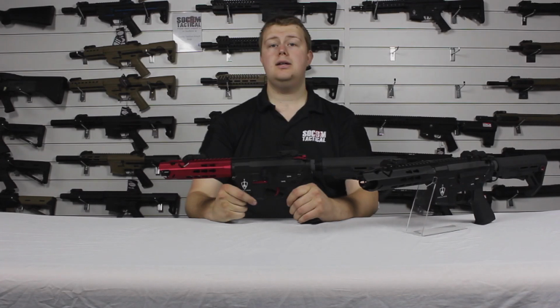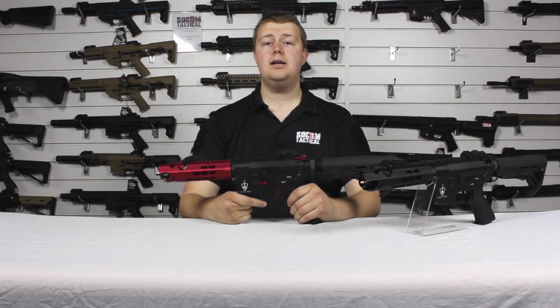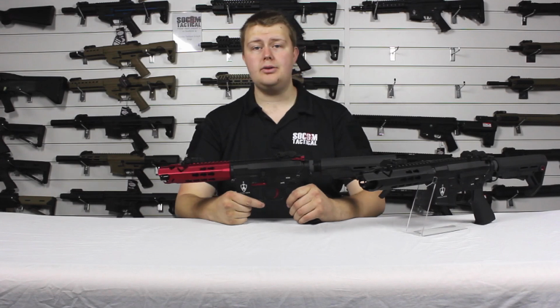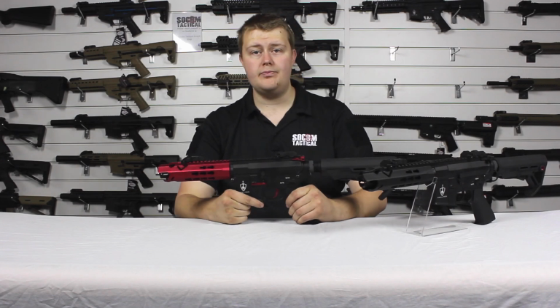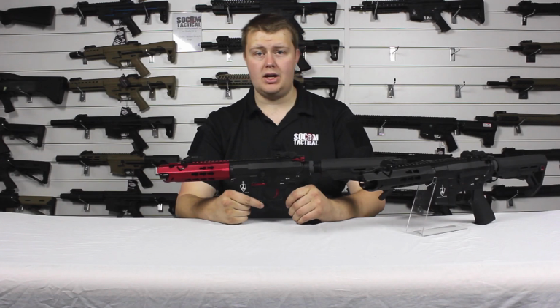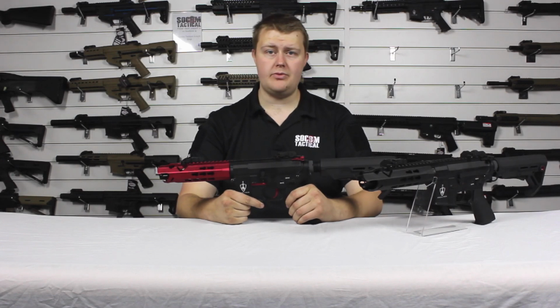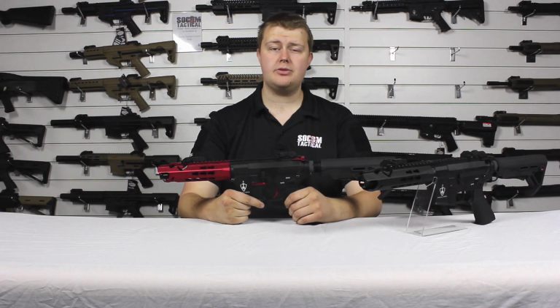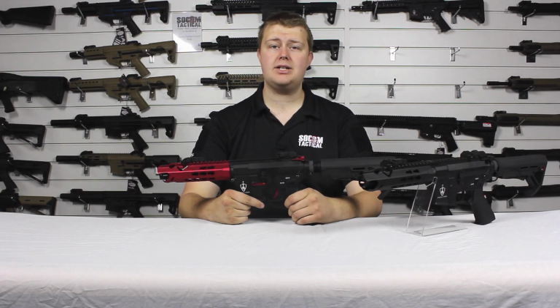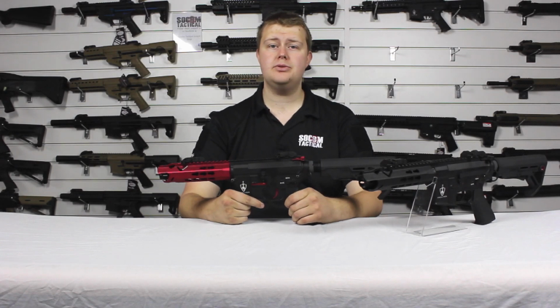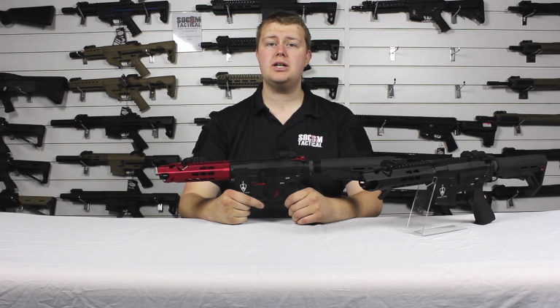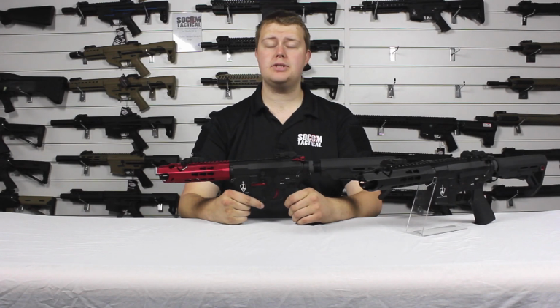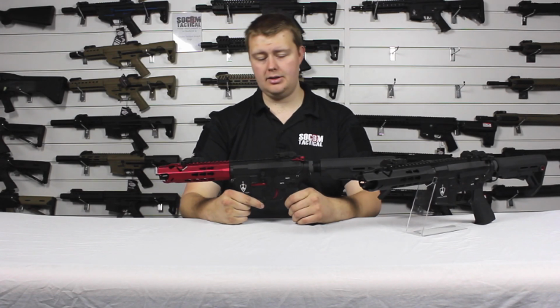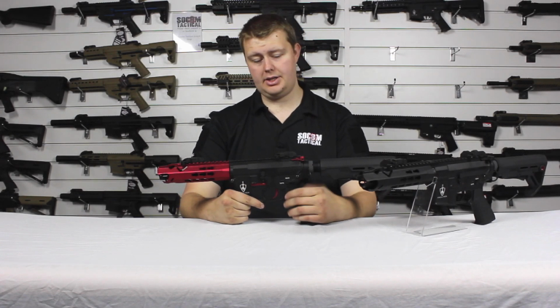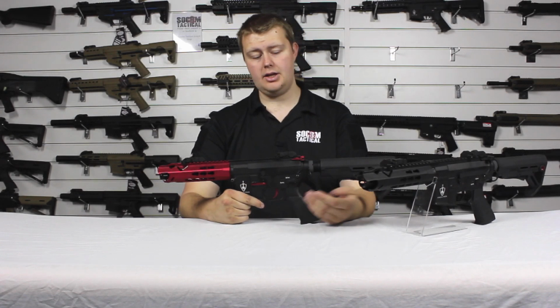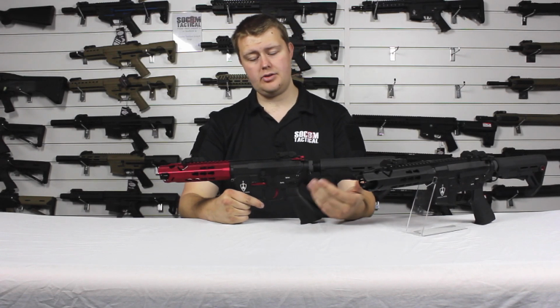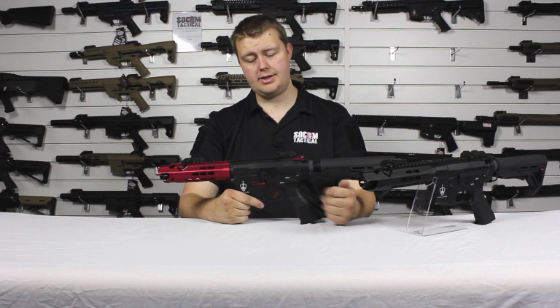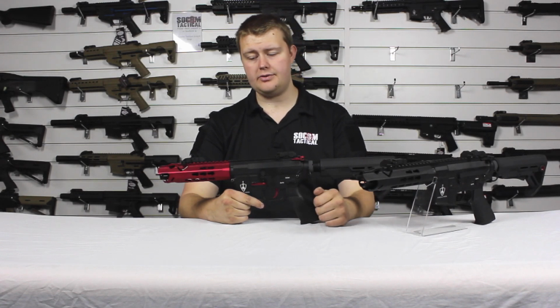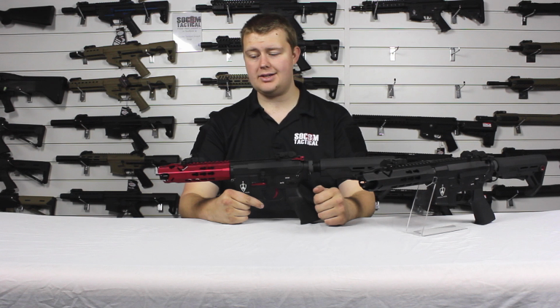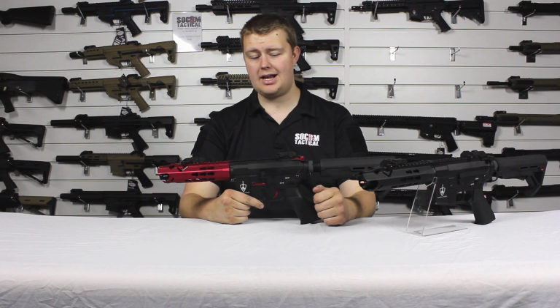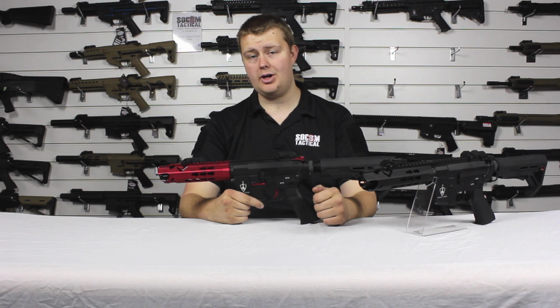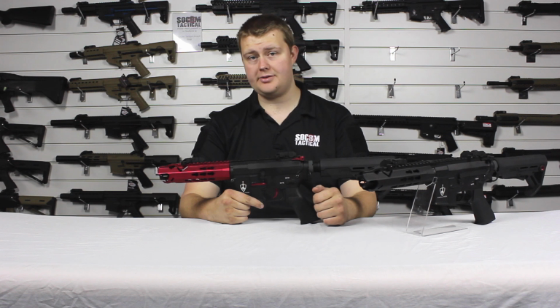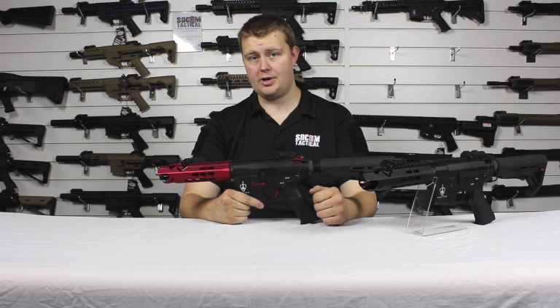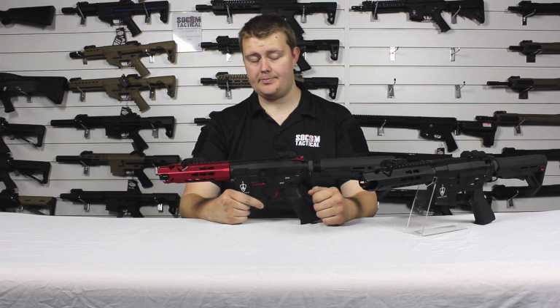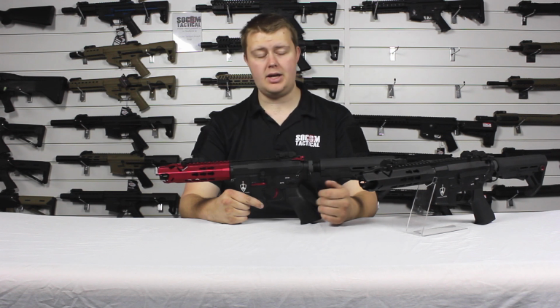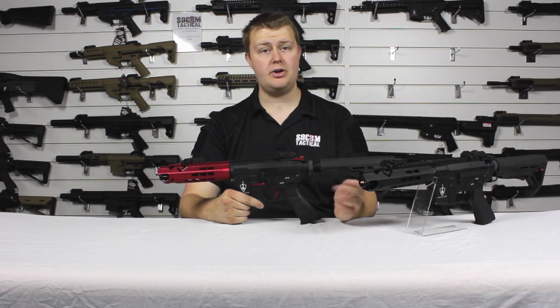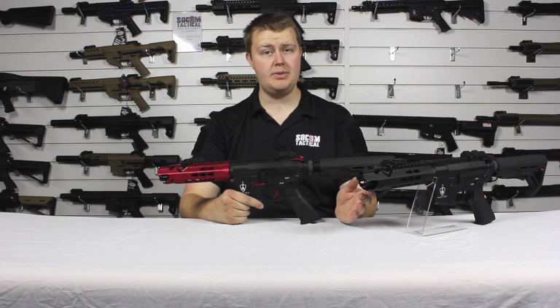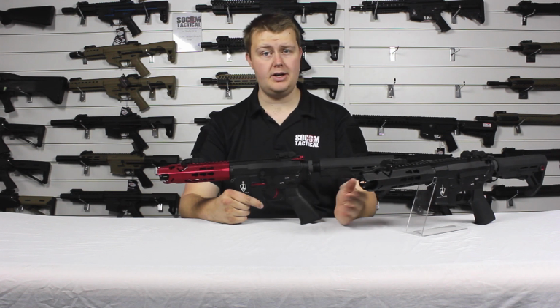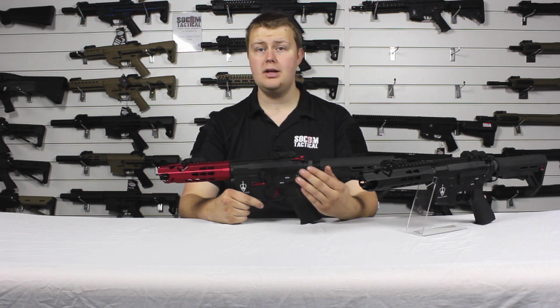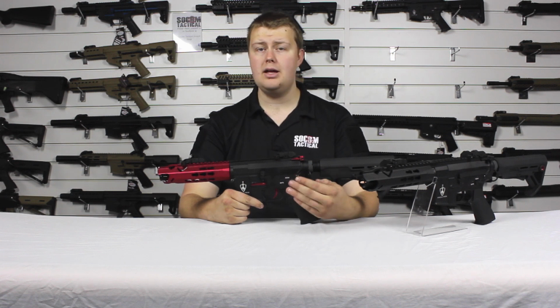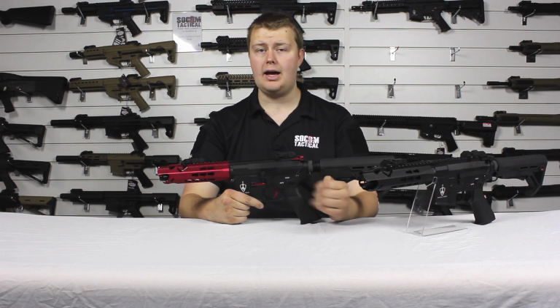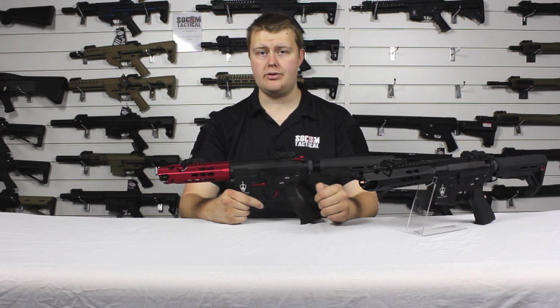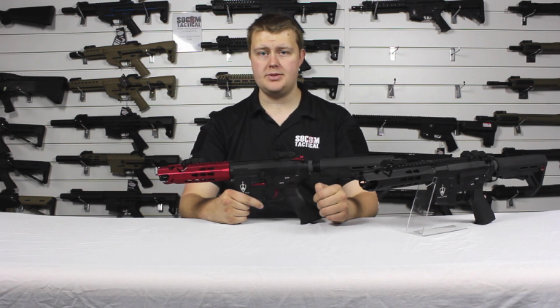Hello! I'm Ed from Sewing Tactical and today we're going to take a look at the Arthurian Airsoft Excalibur Offspring in both Midnight and Crimson.